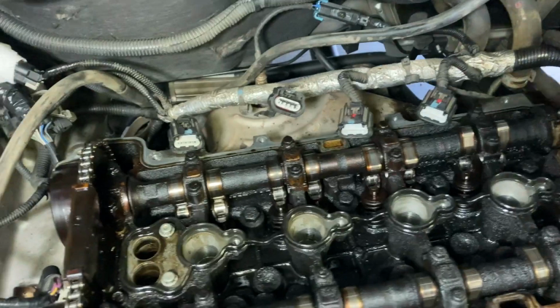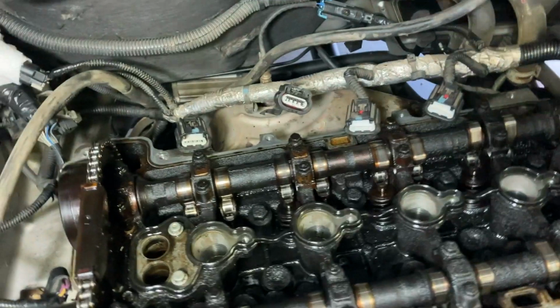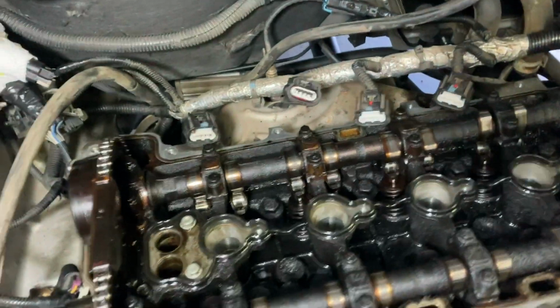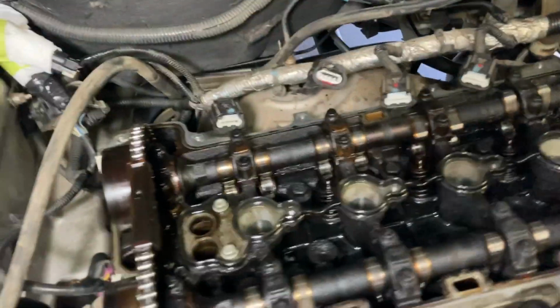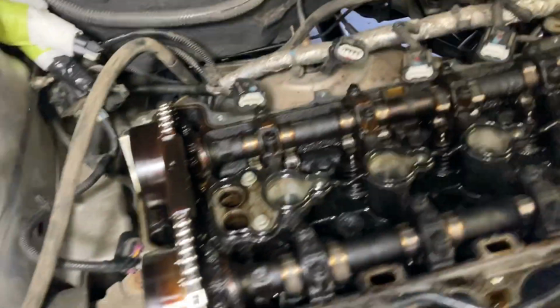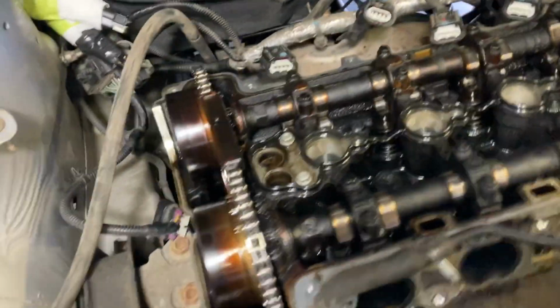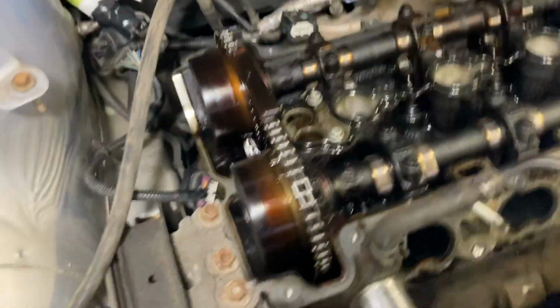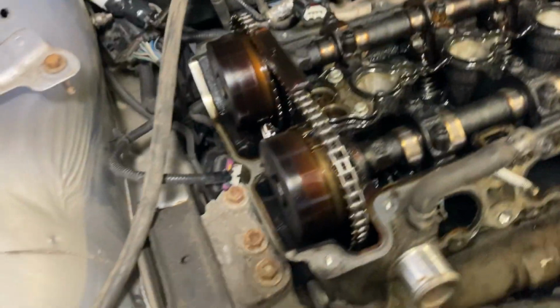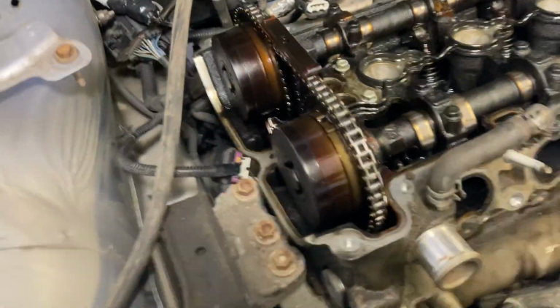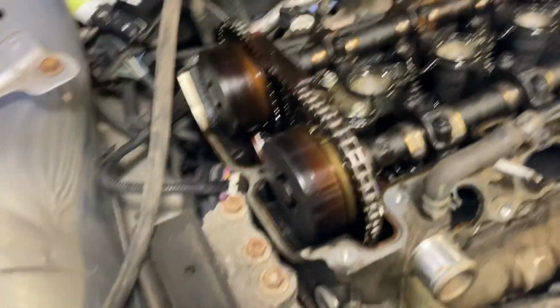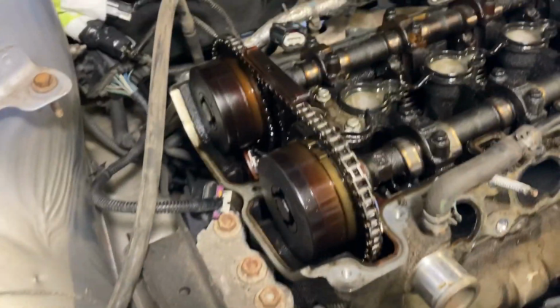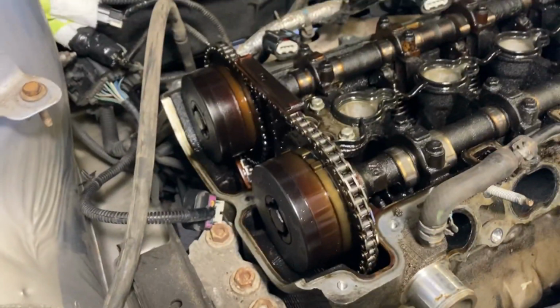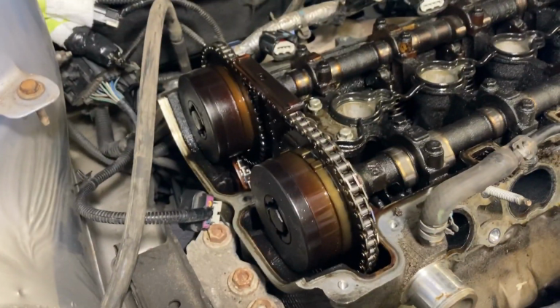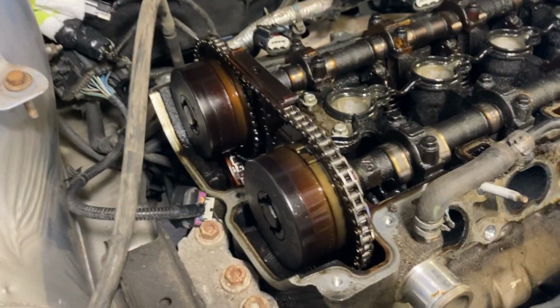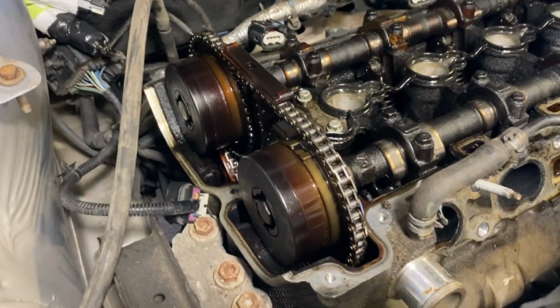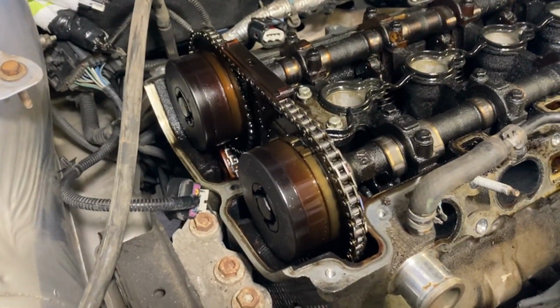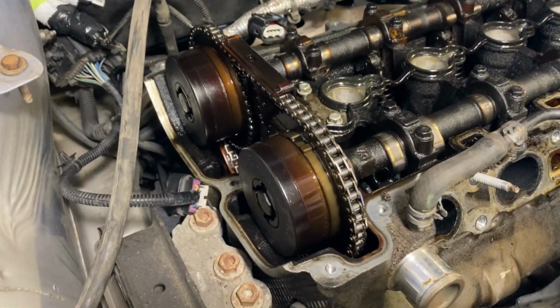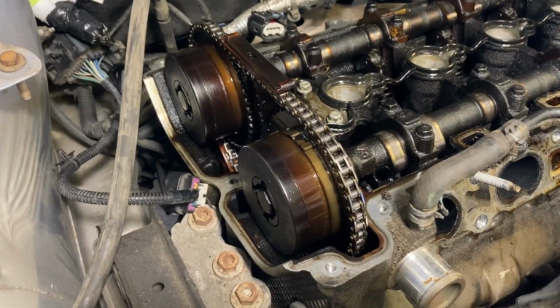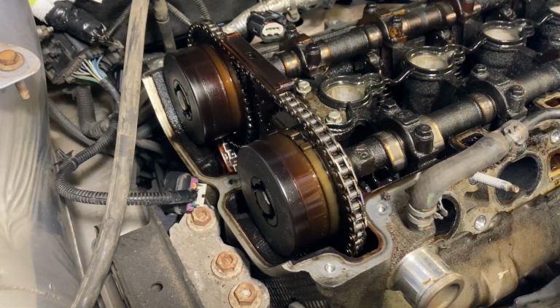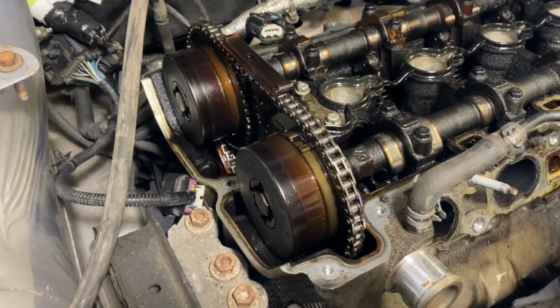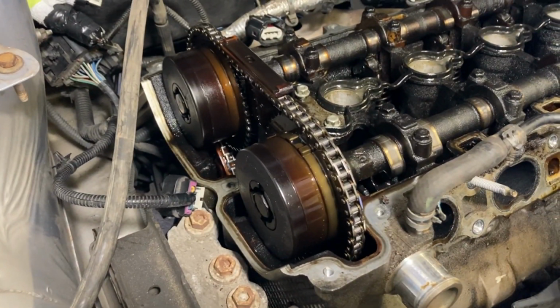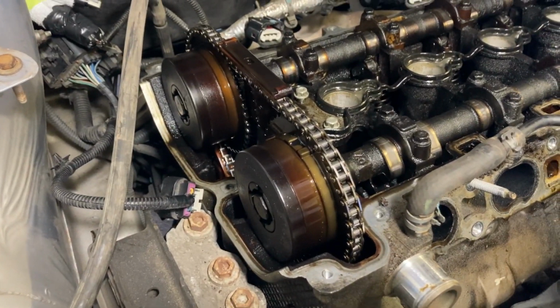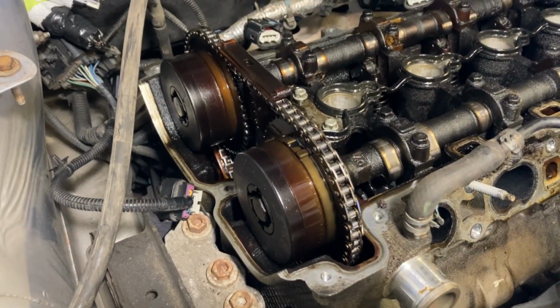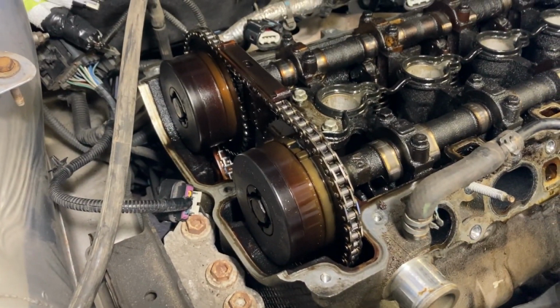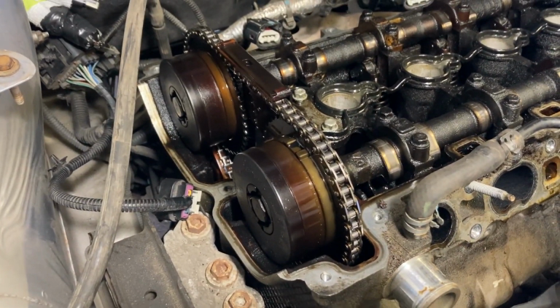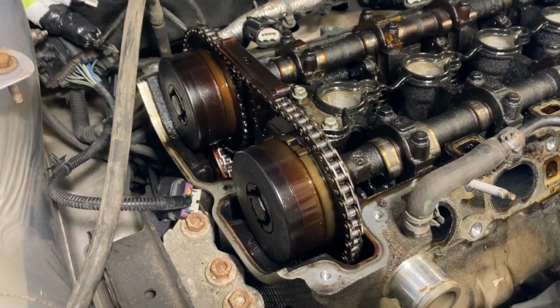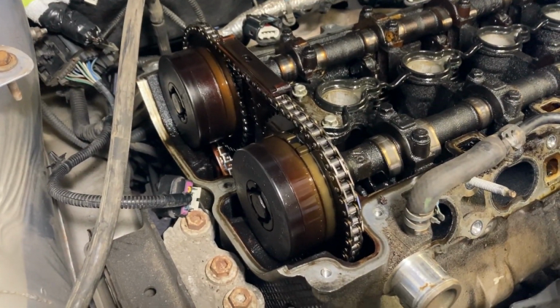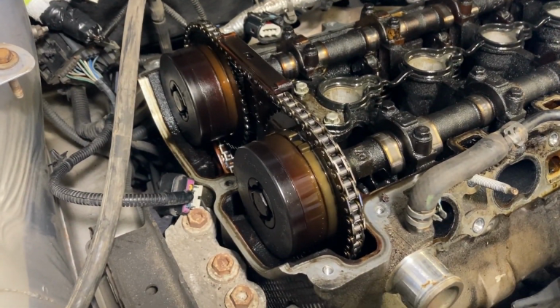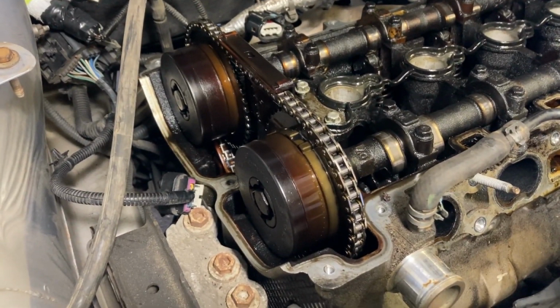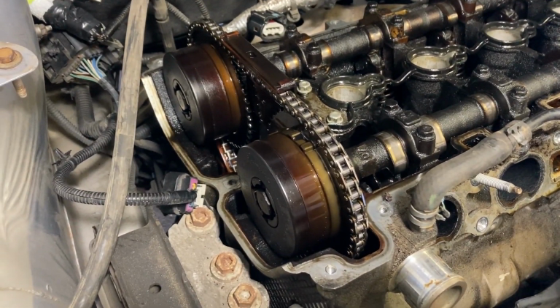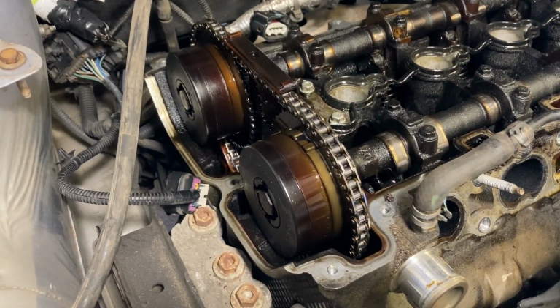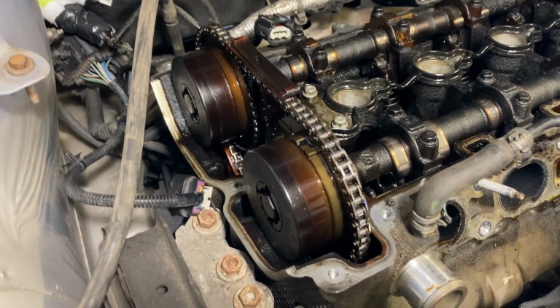Now I'm going to try and get this exhaust manifold off, and then we'll deal with the timing chain situation.